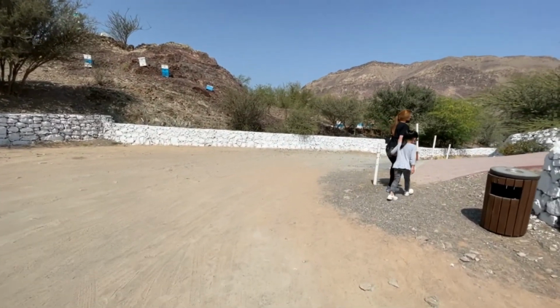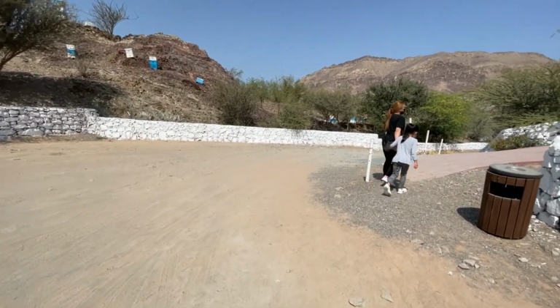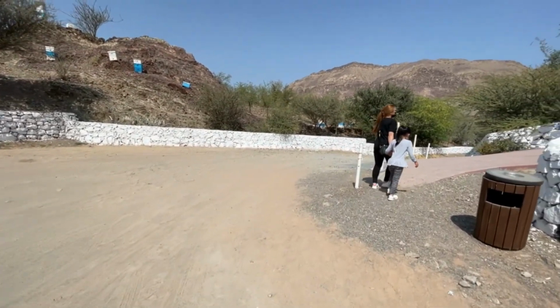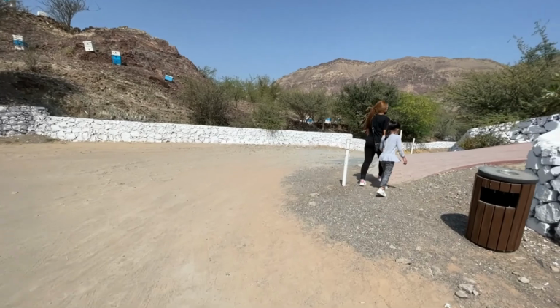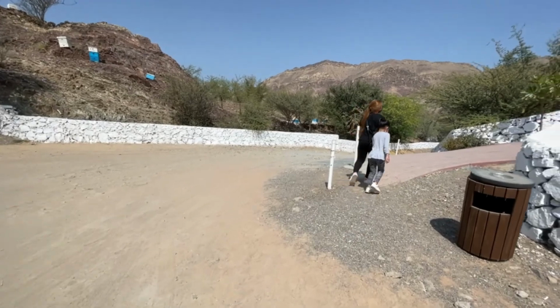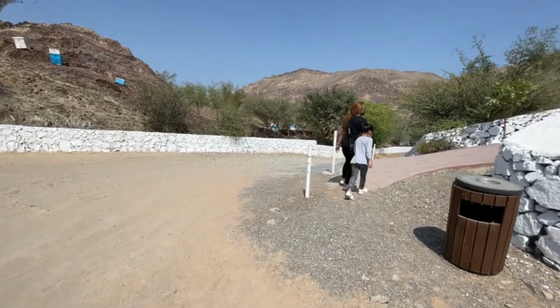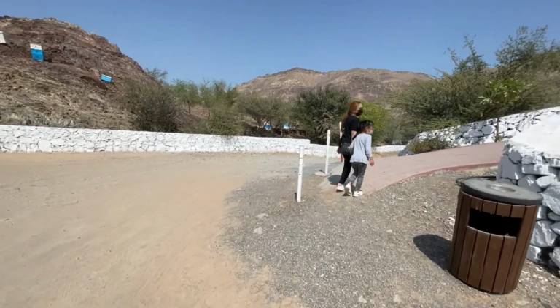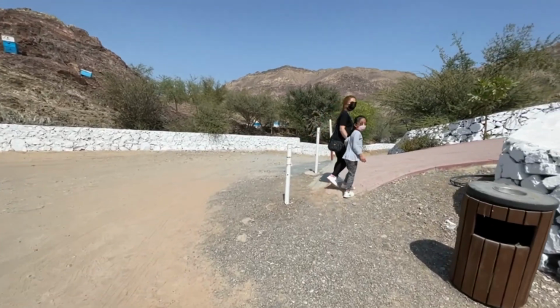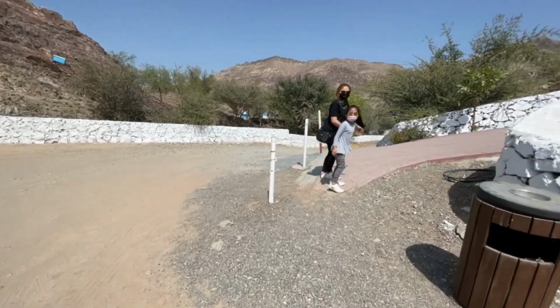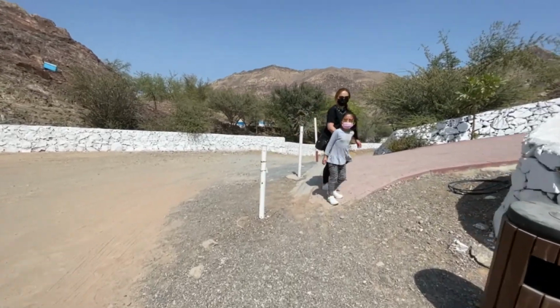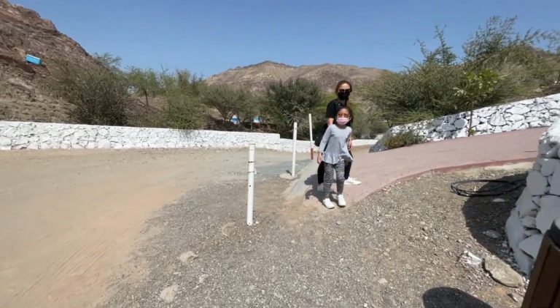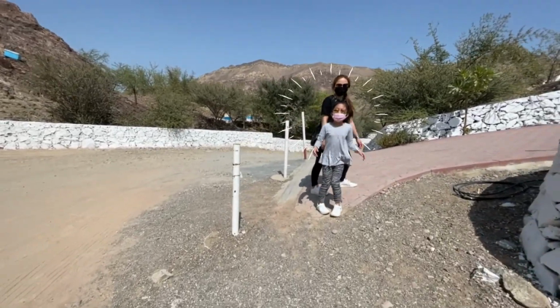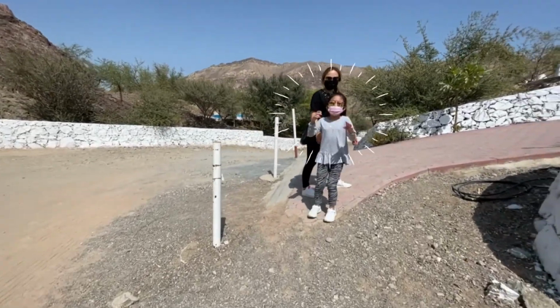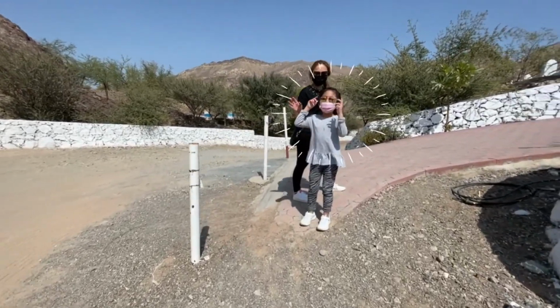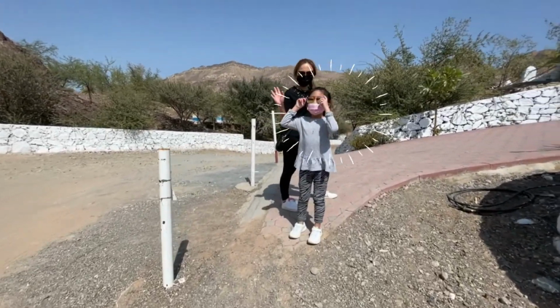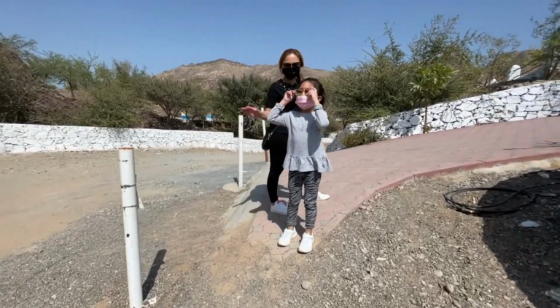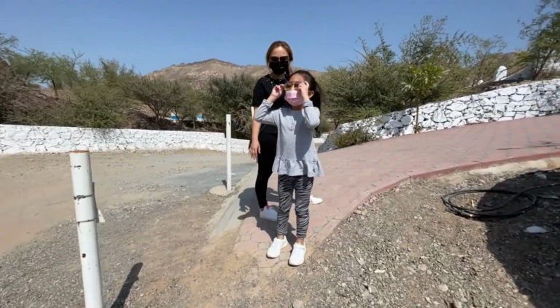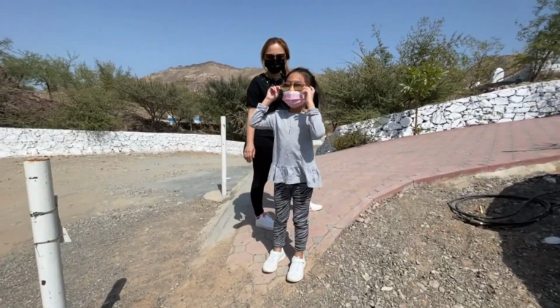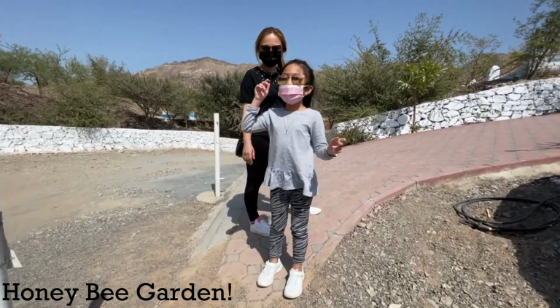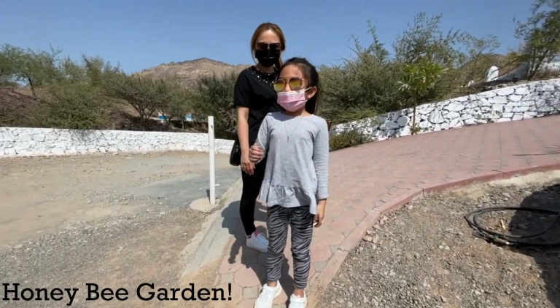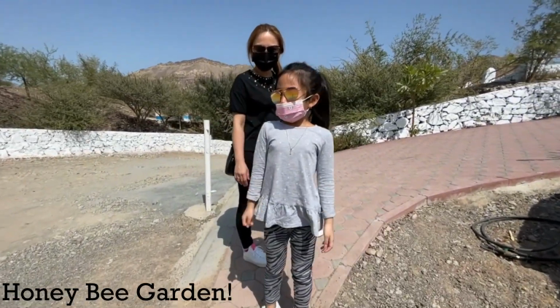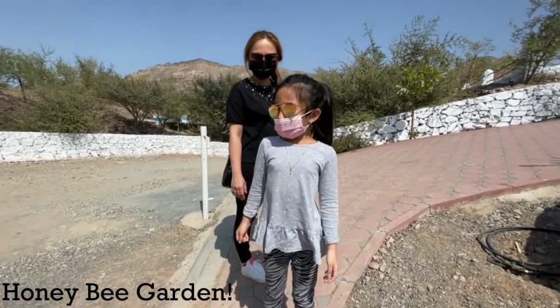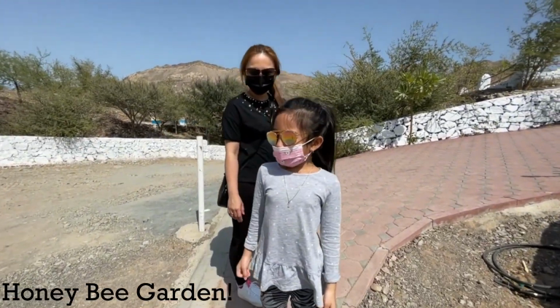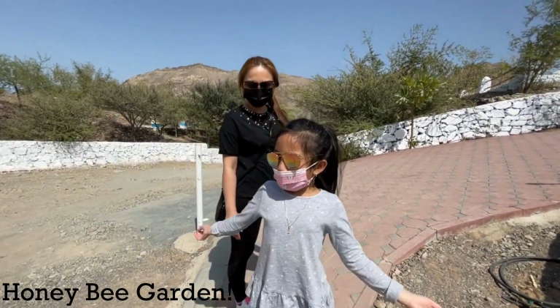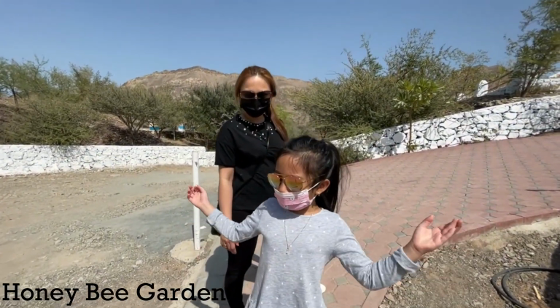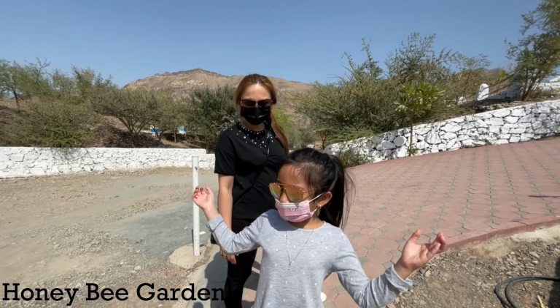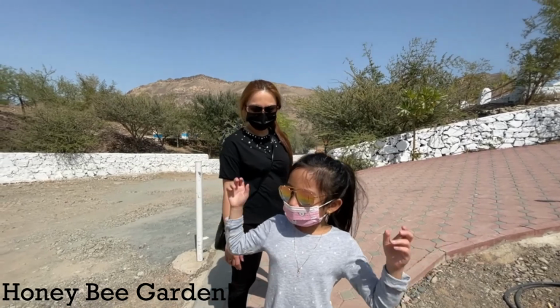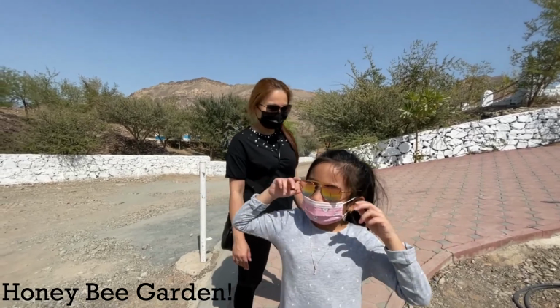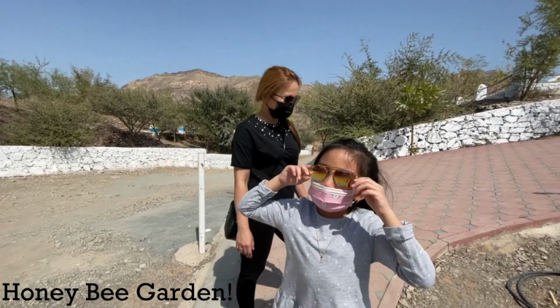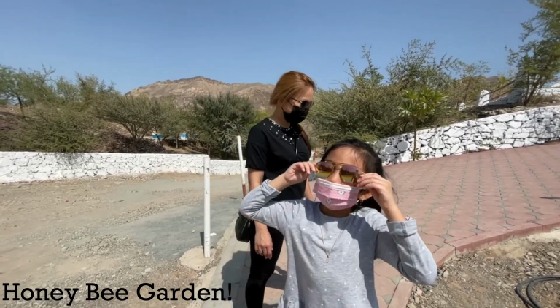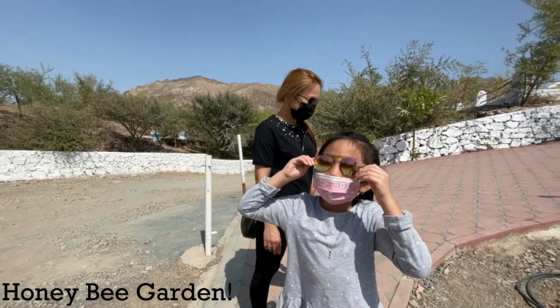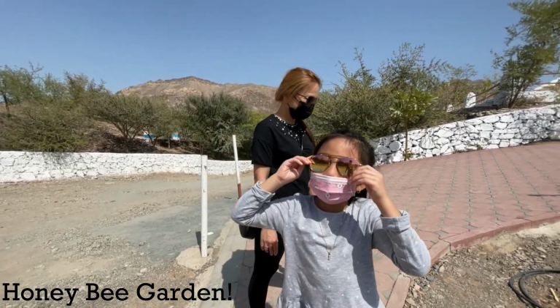Lily! Hi guys! Today we are at the Honey Bee Farm!